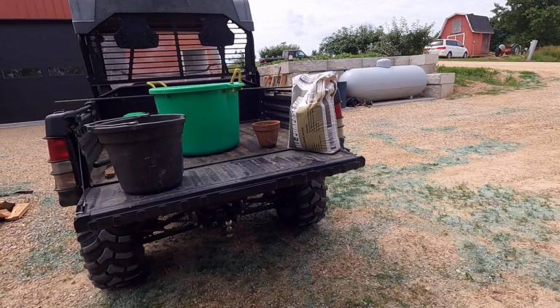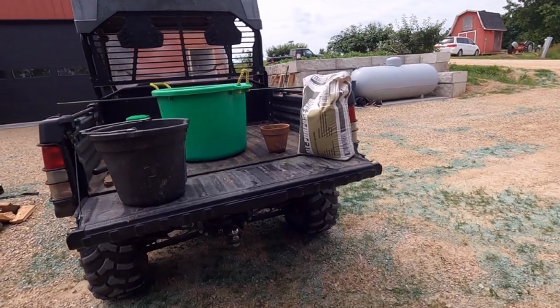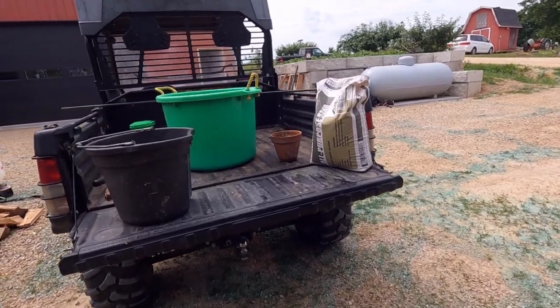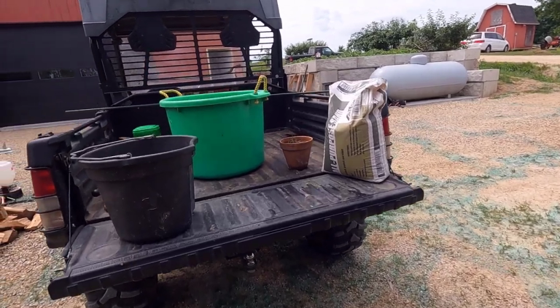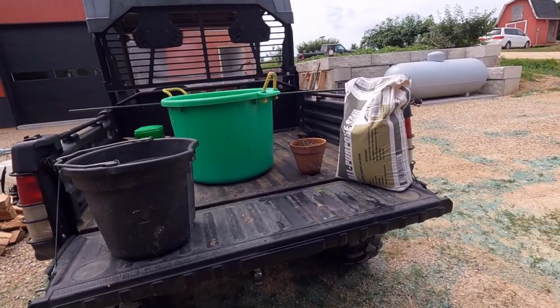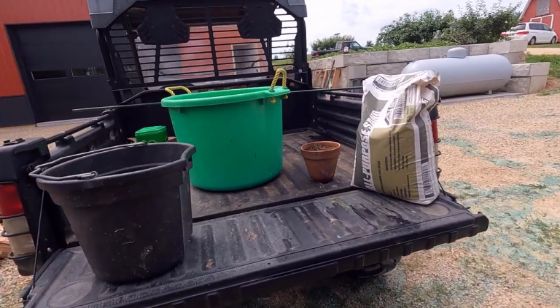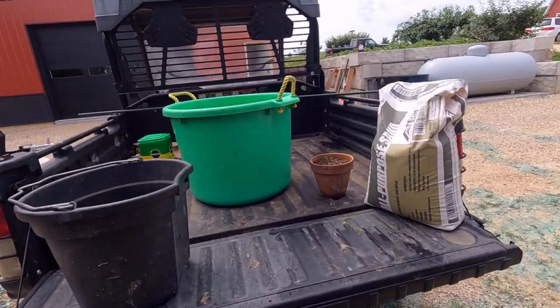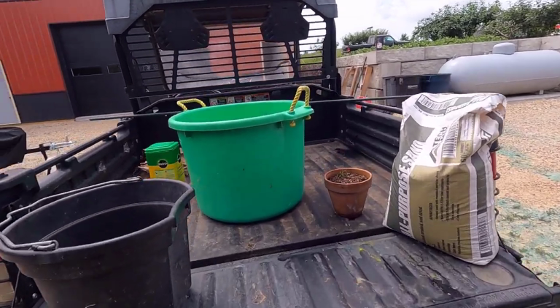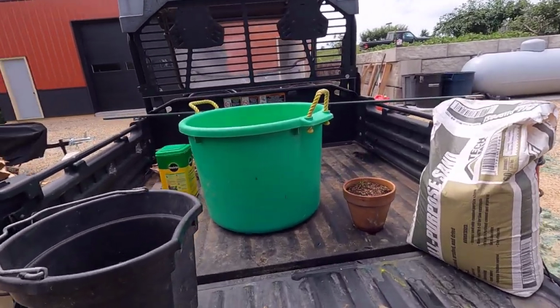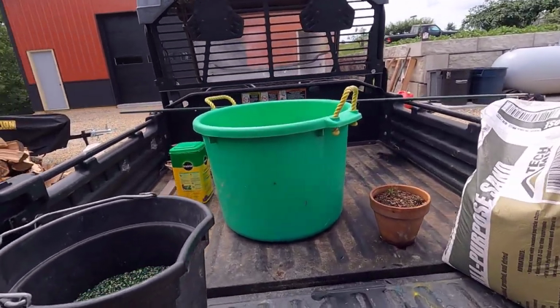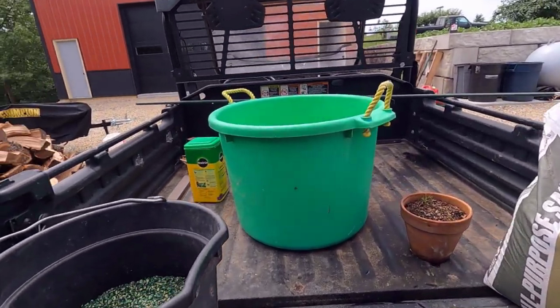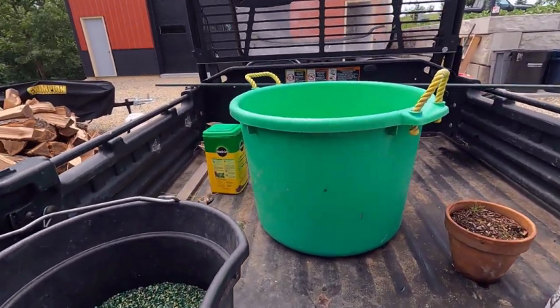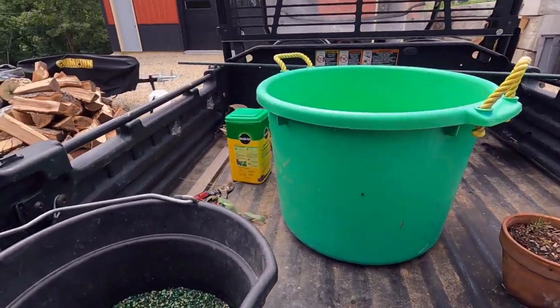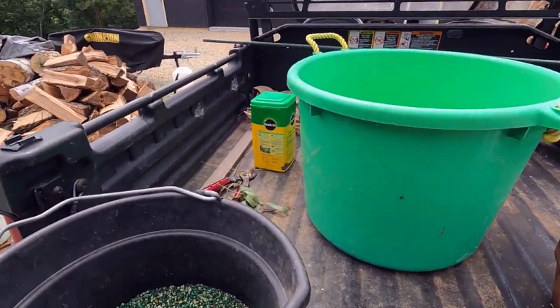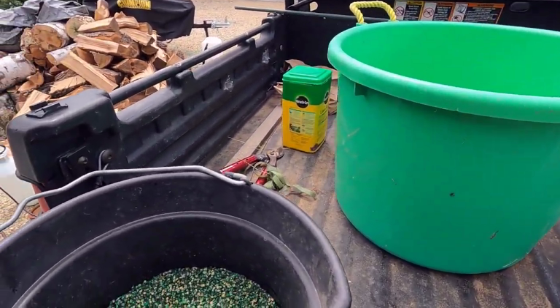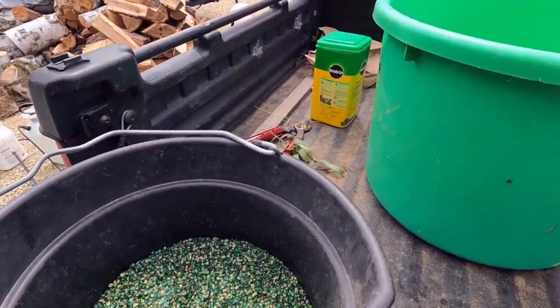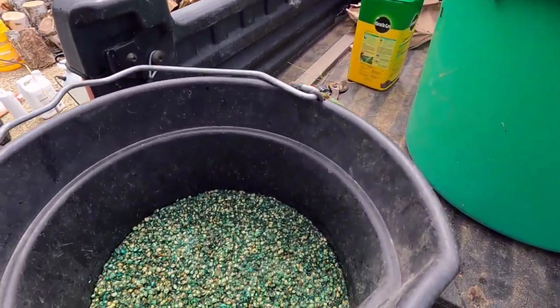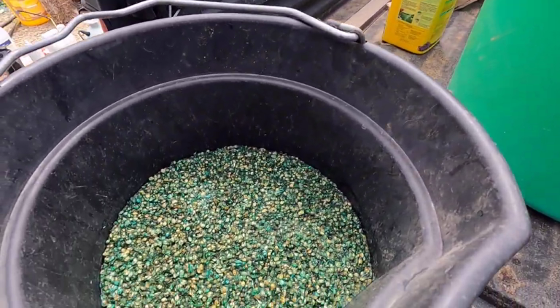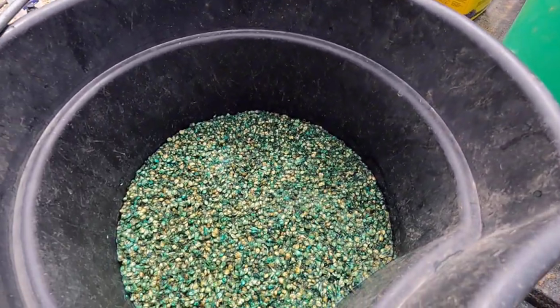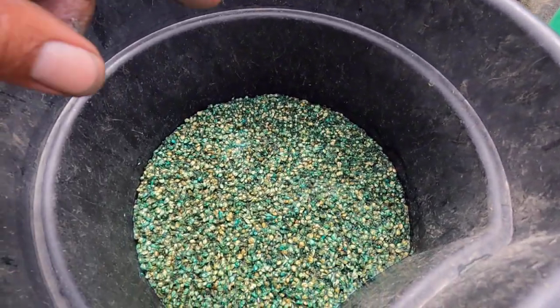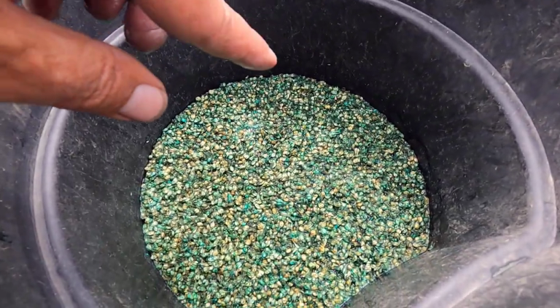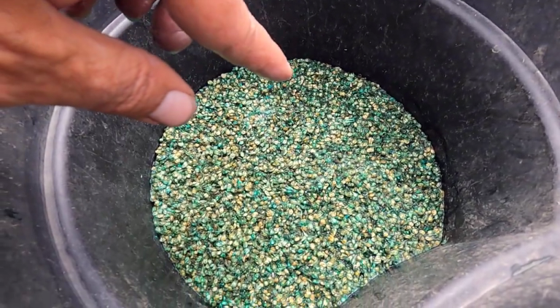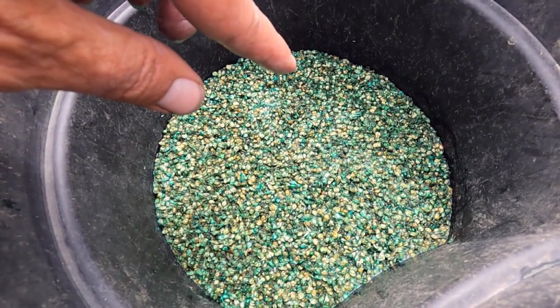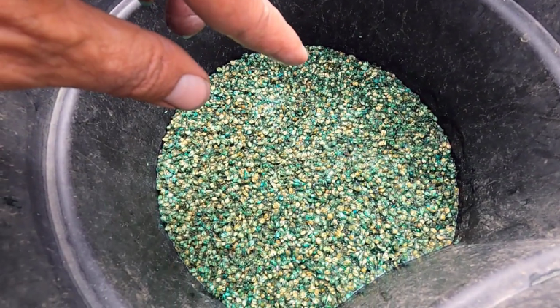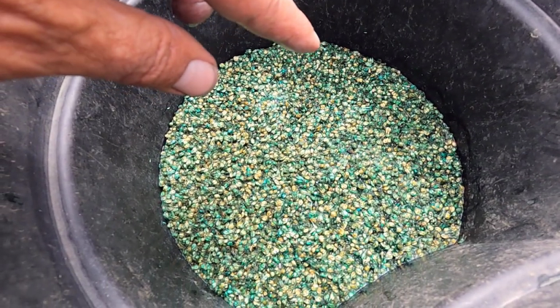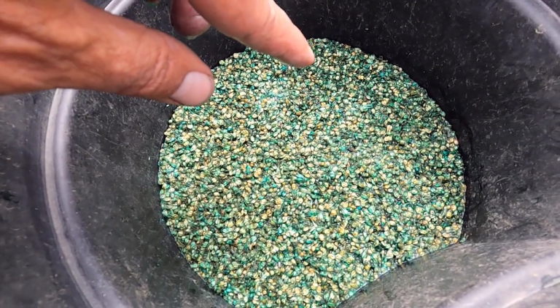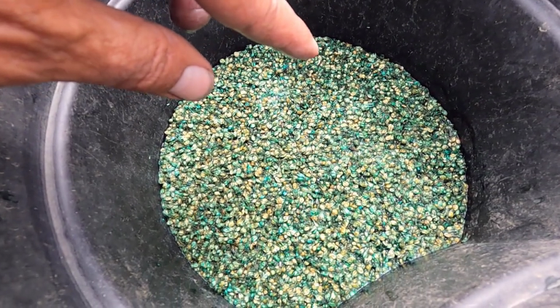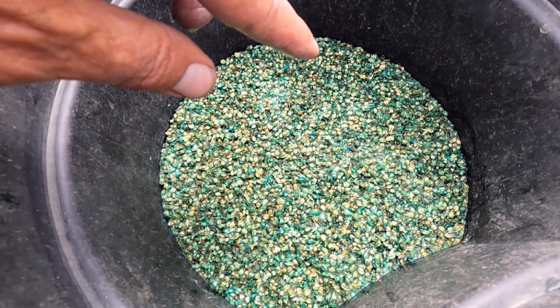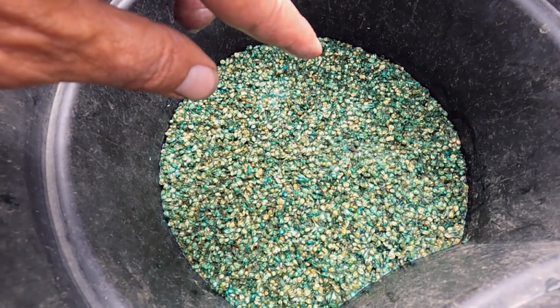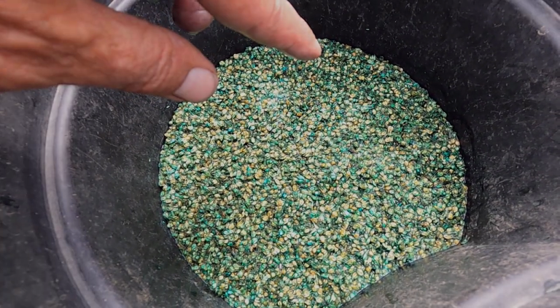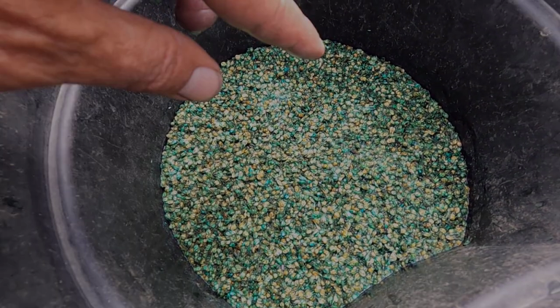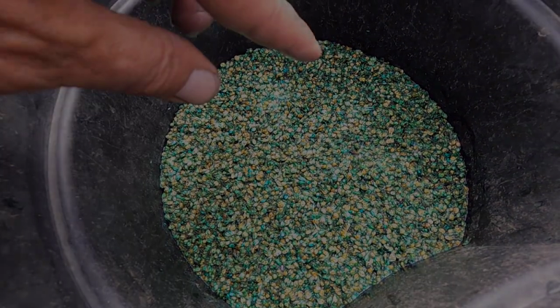Good morning, welcome to Planet Mojo. Today we're going to plant buffalo grass.